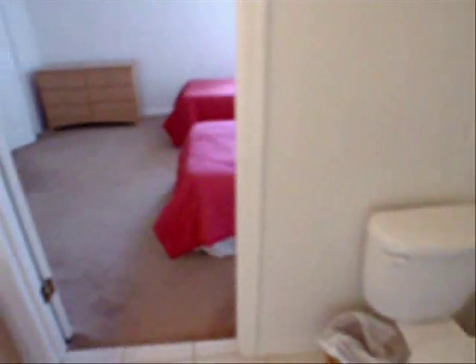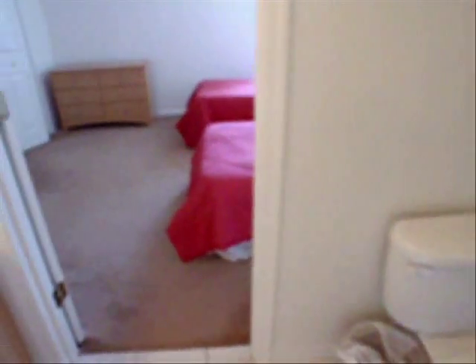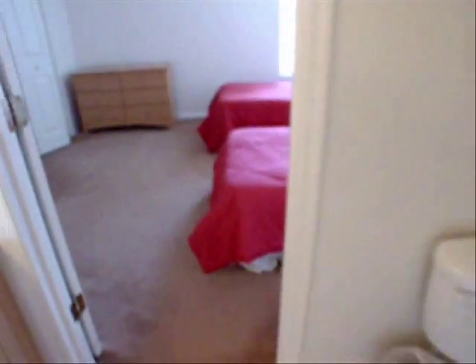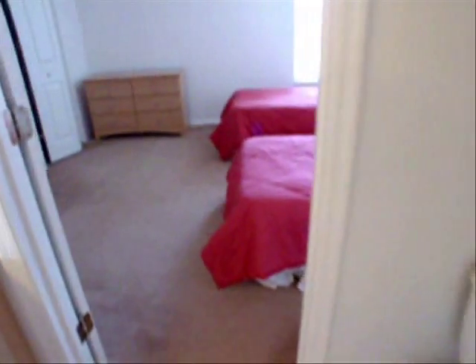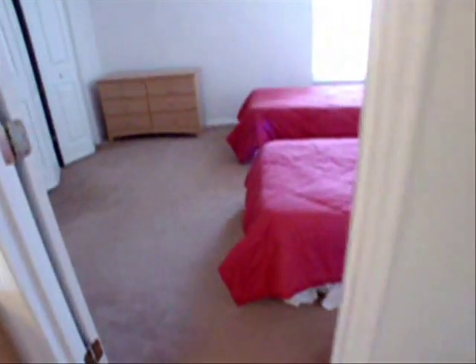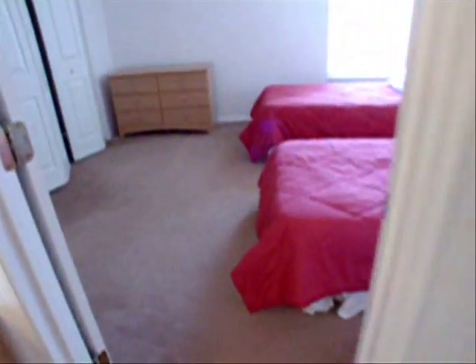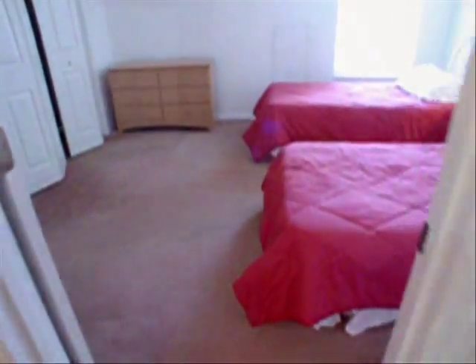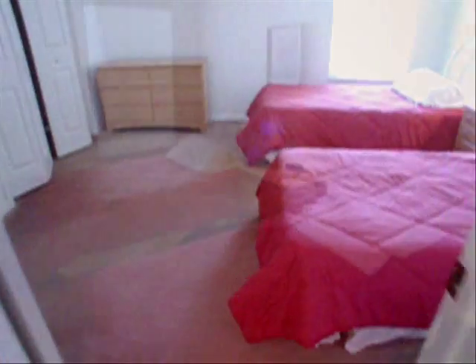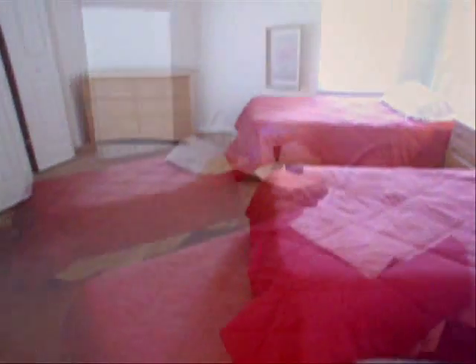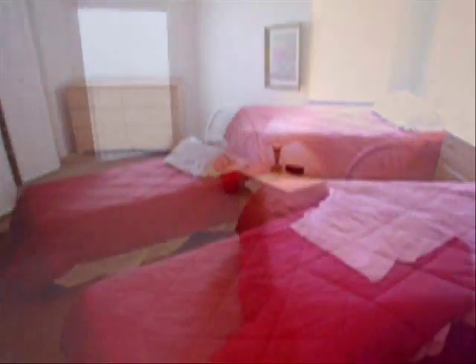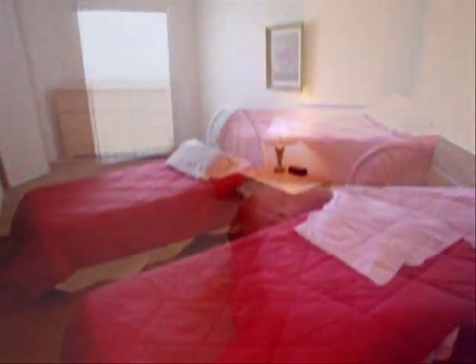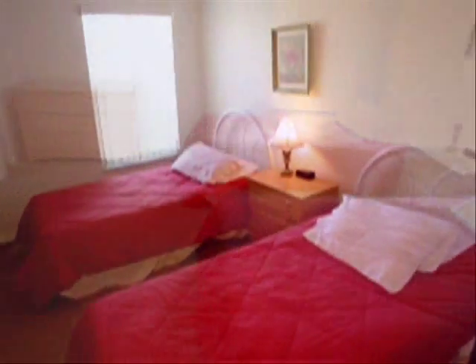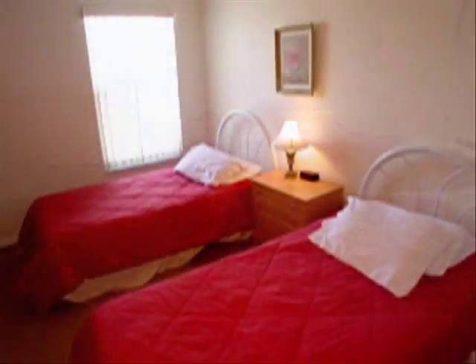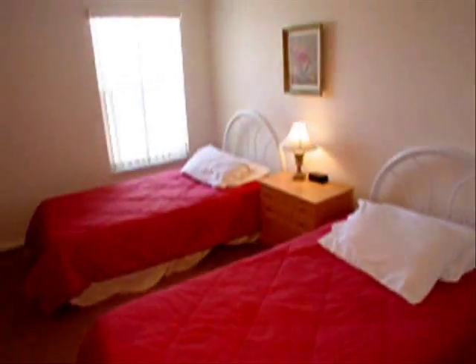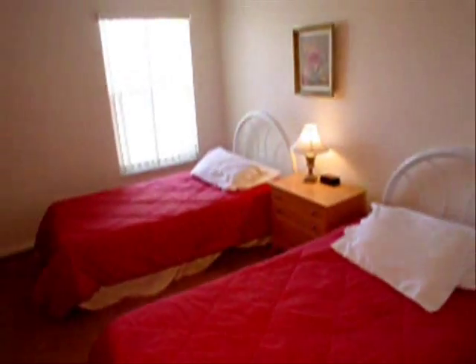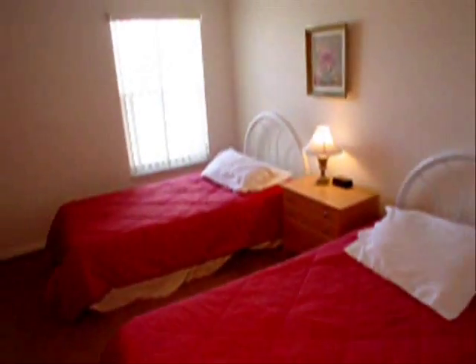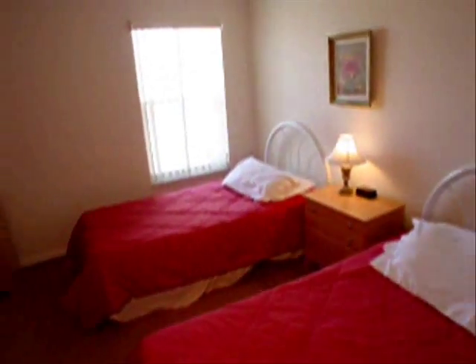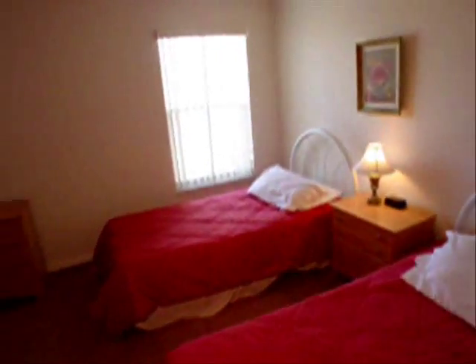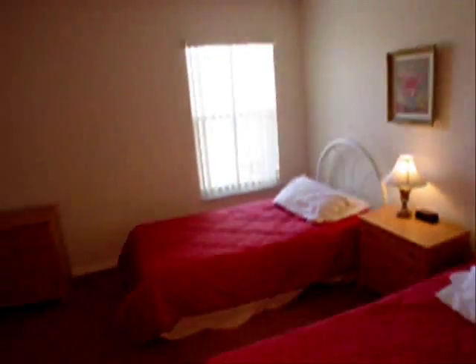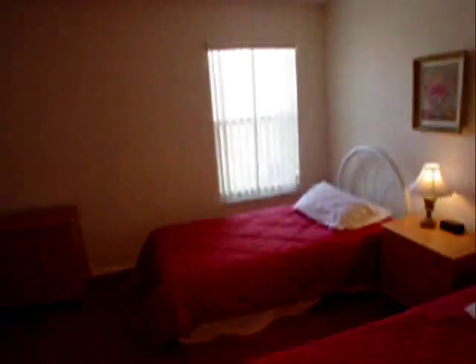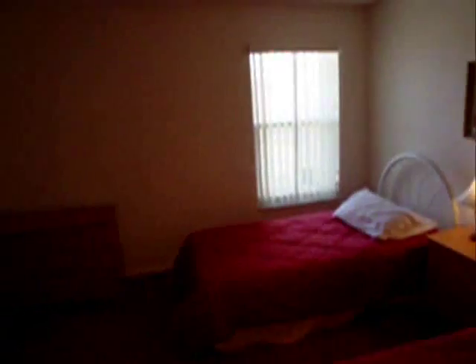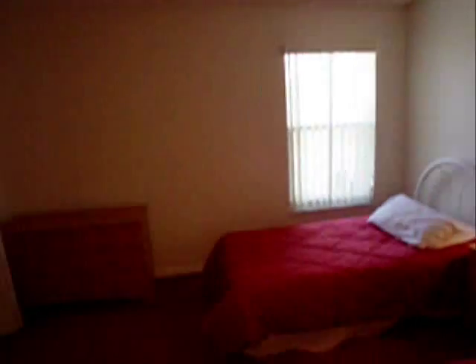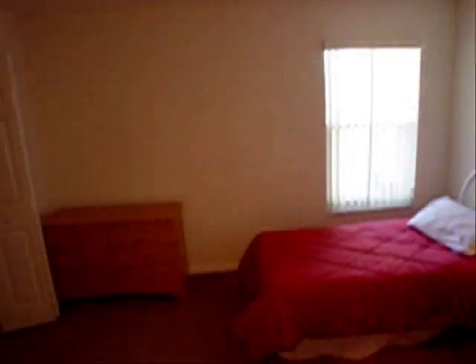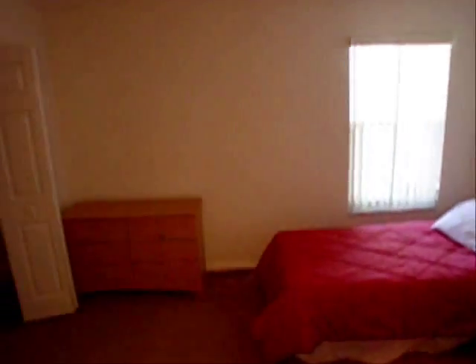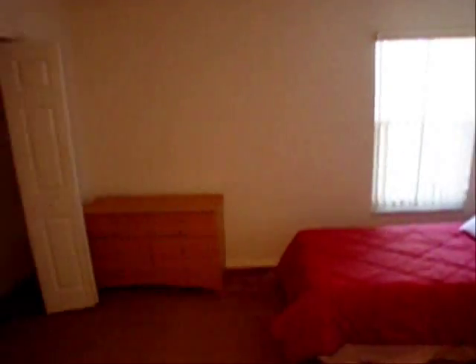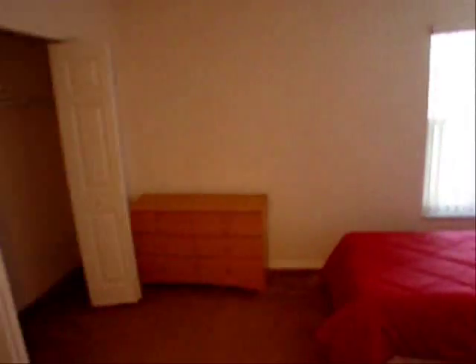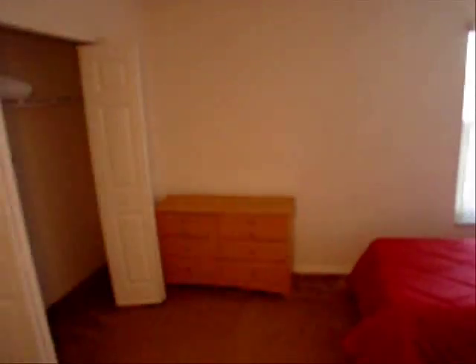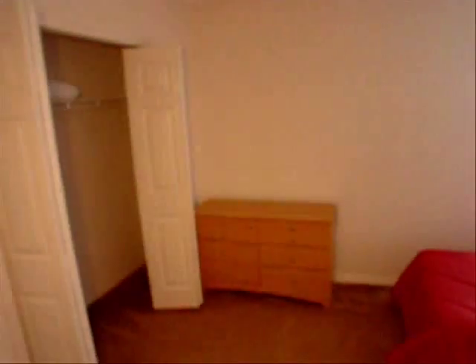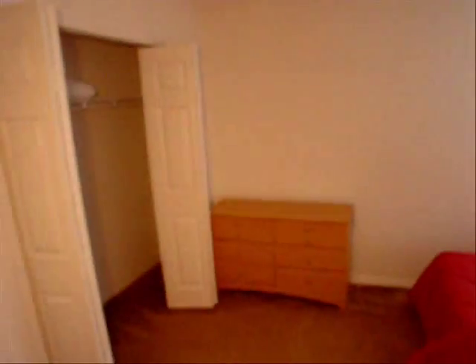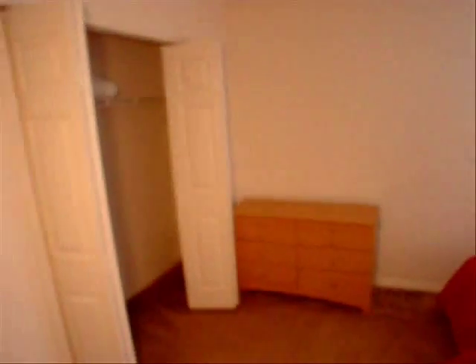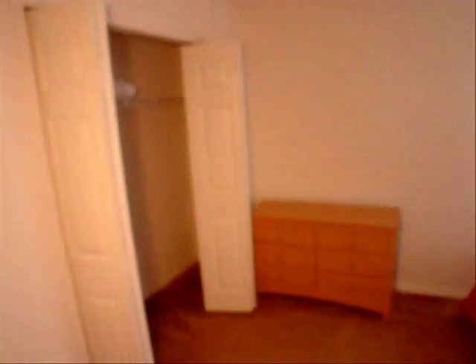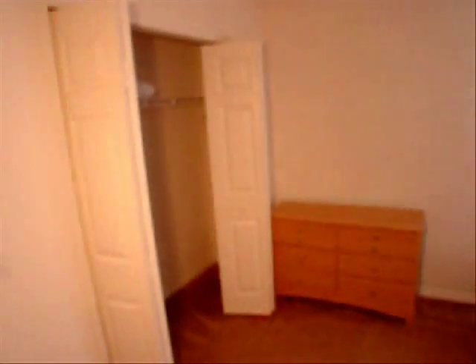Let's have a look at the fifth bedroom. Again, another nice sized room with a full closet.